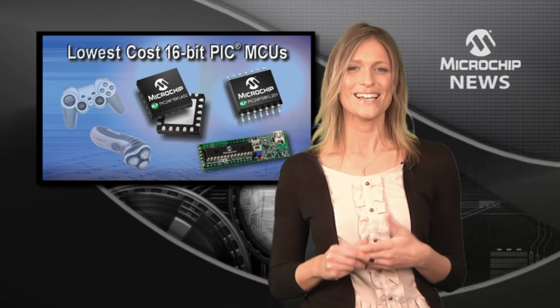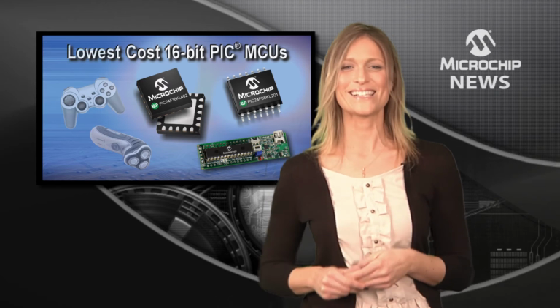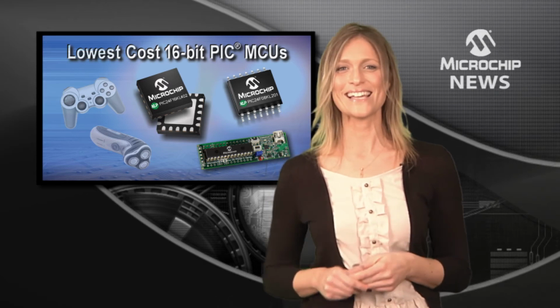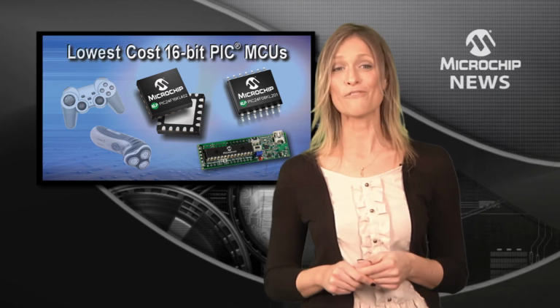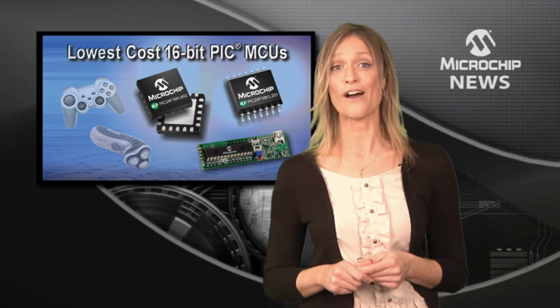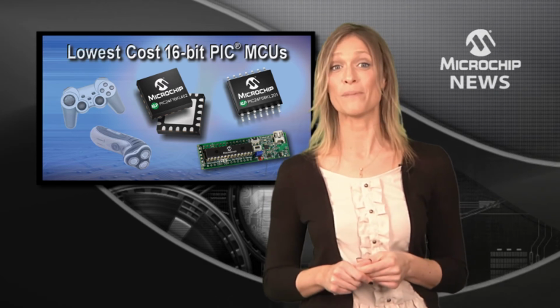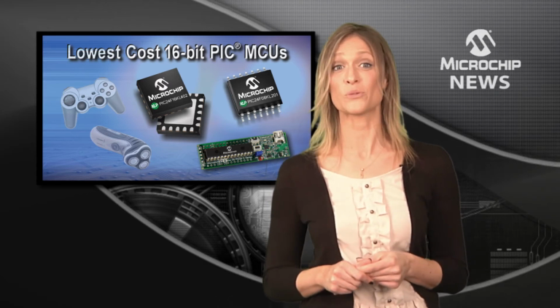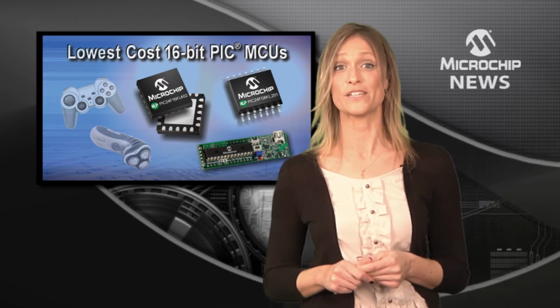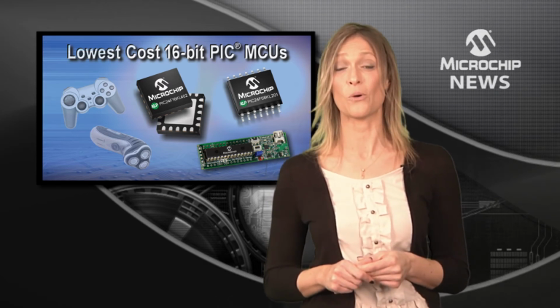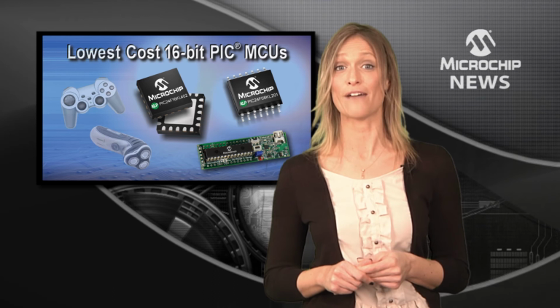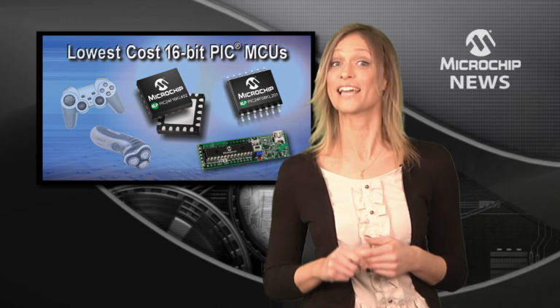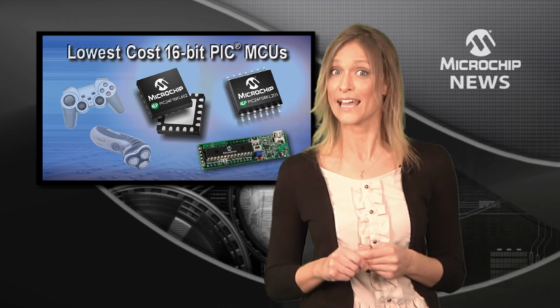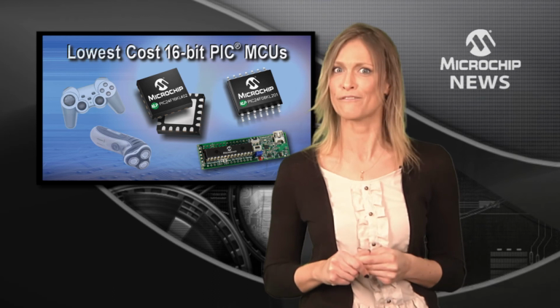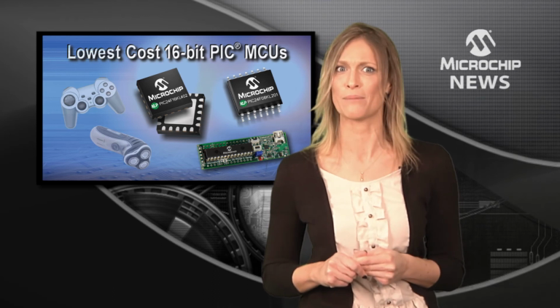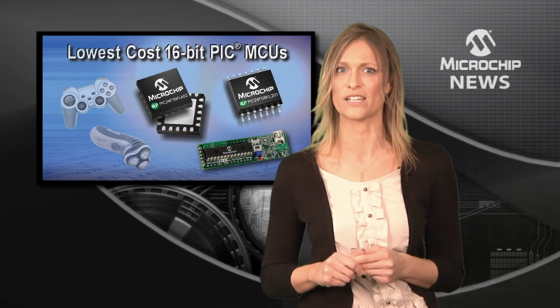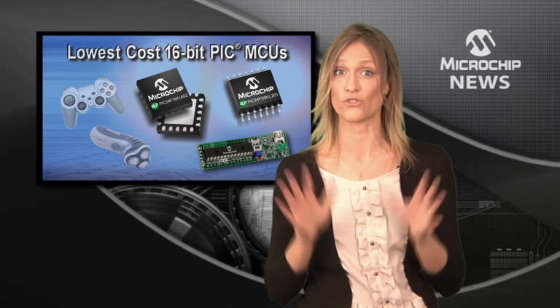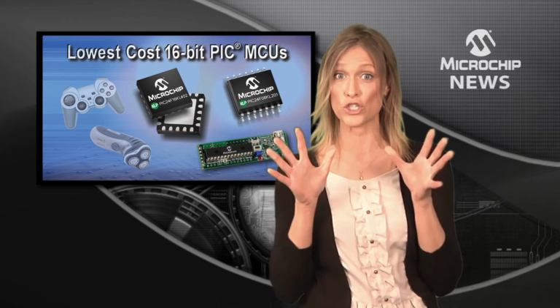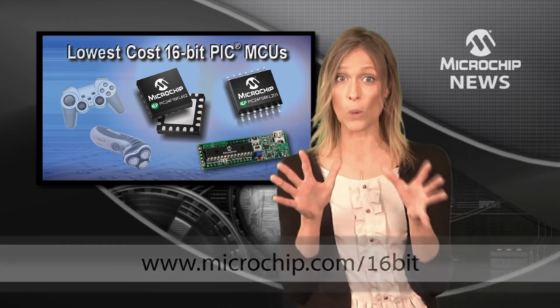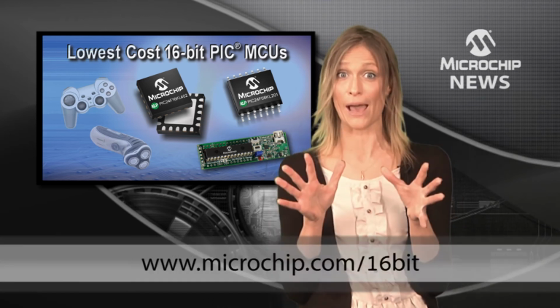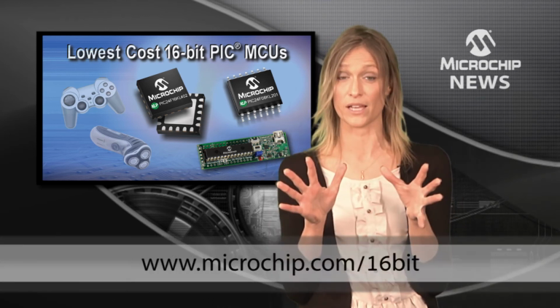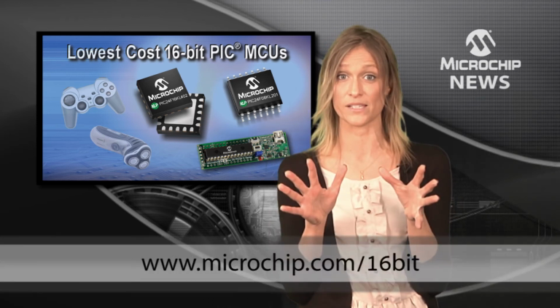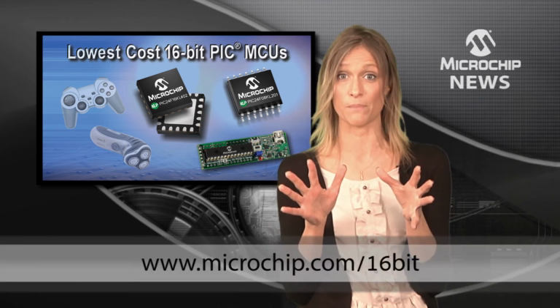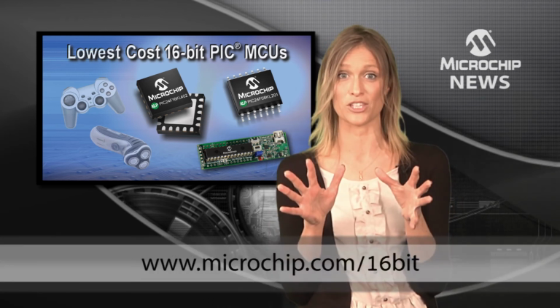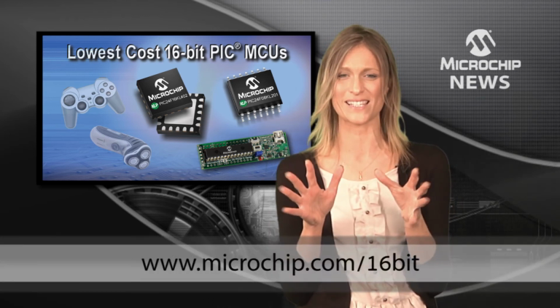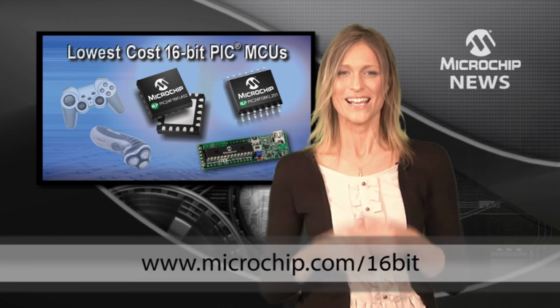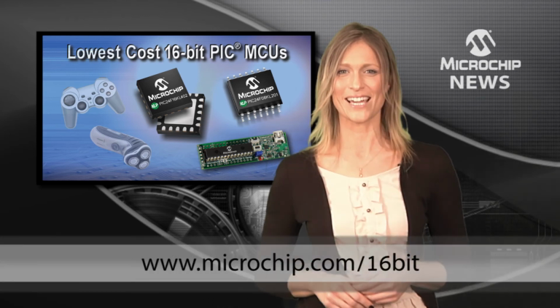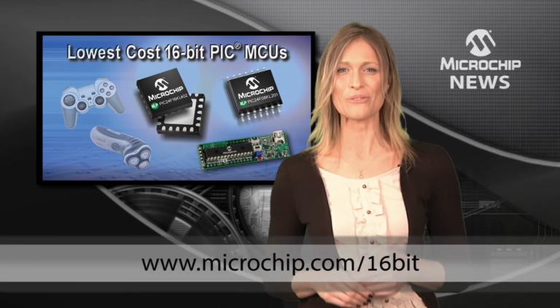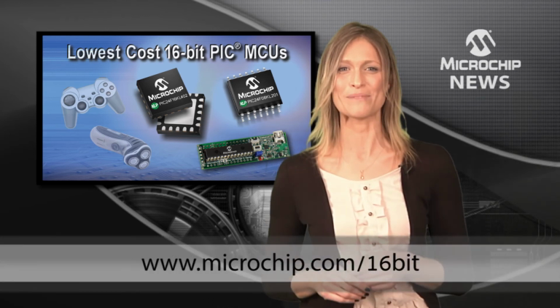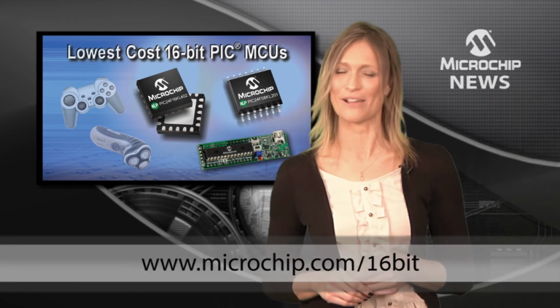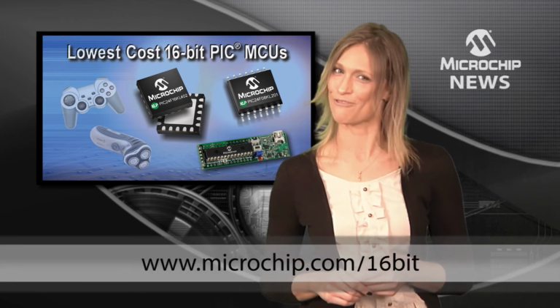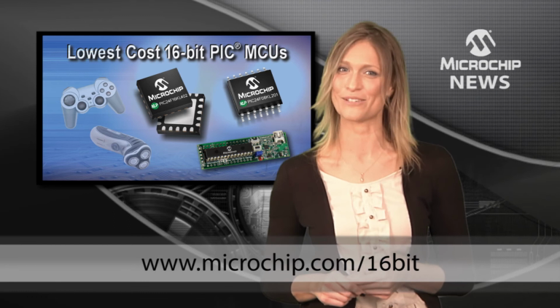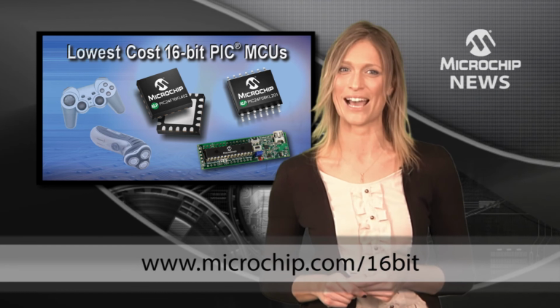To see how far the PIC24F KL family can stretch your power and design budgets, check out the website right away.